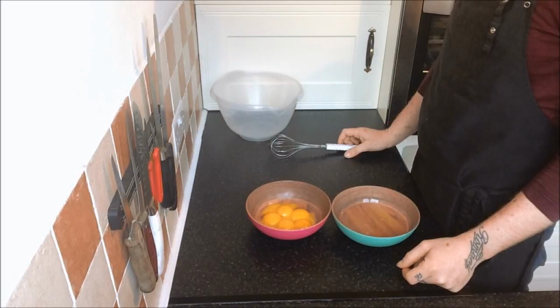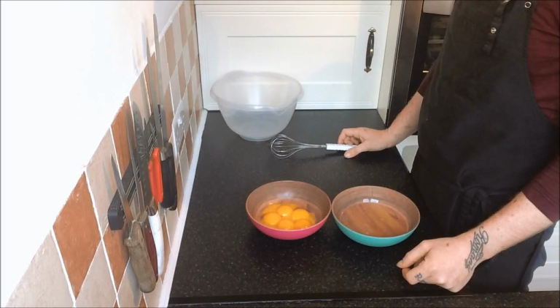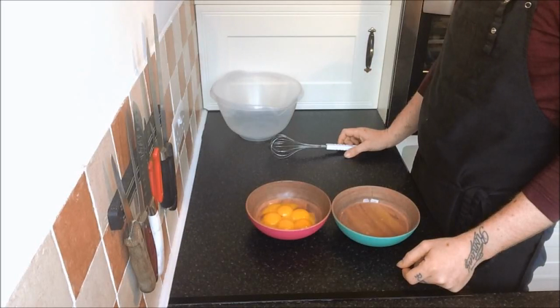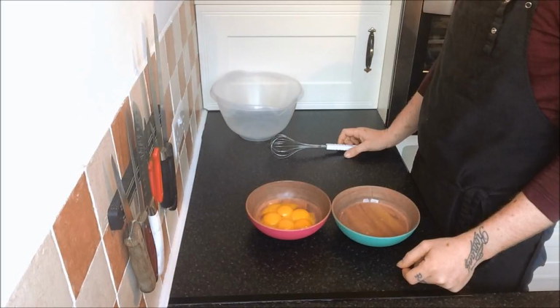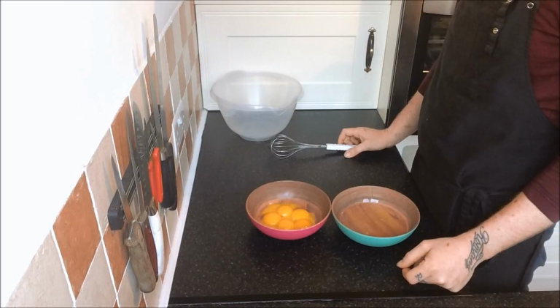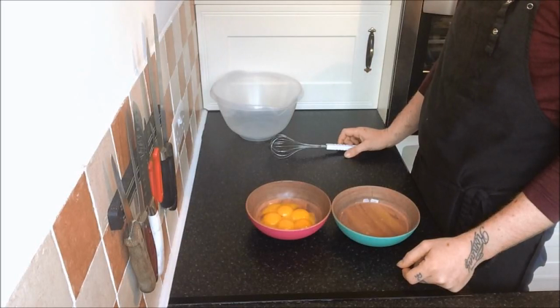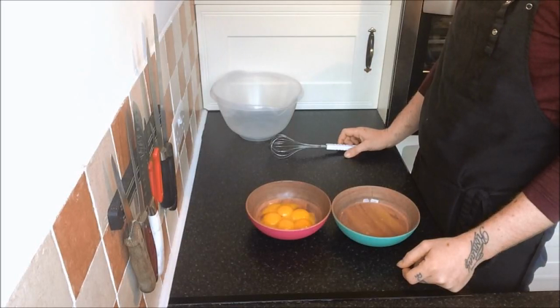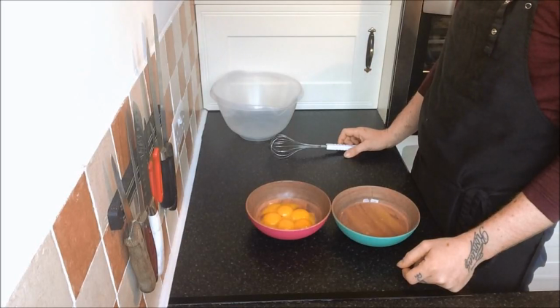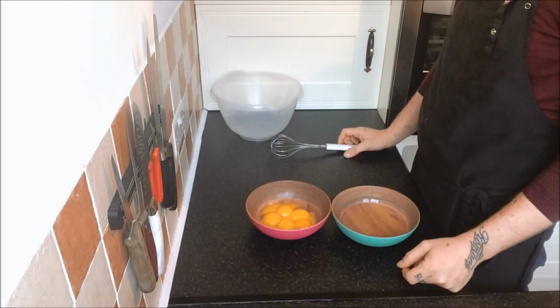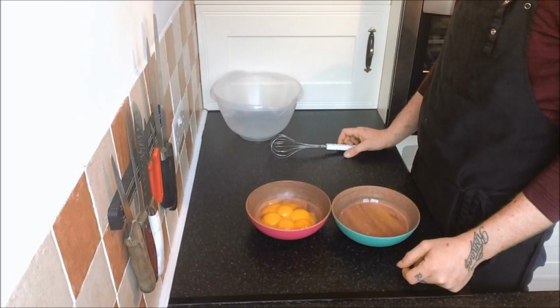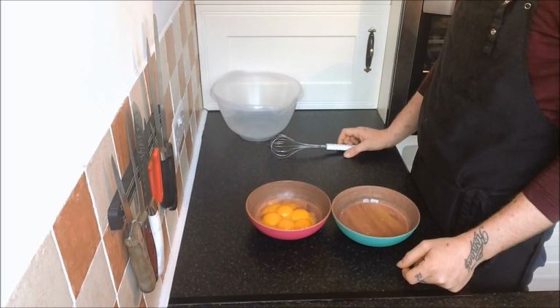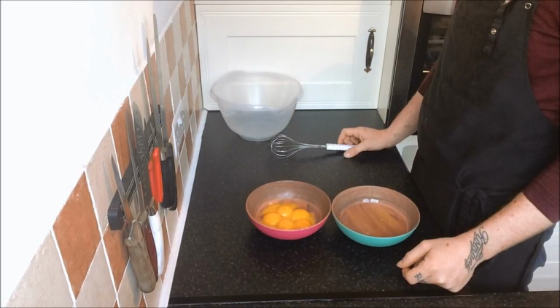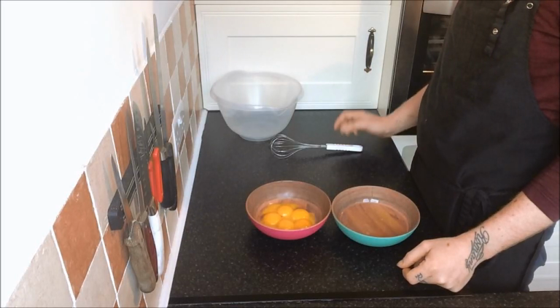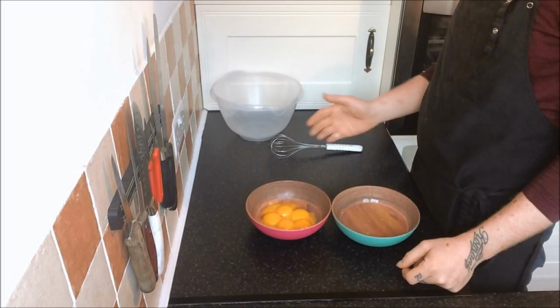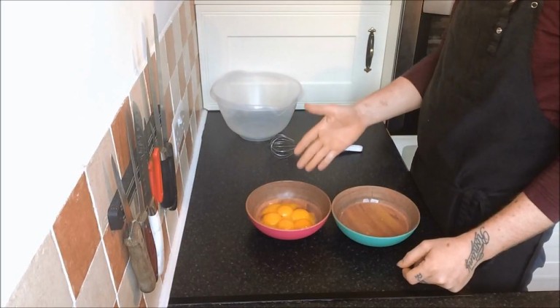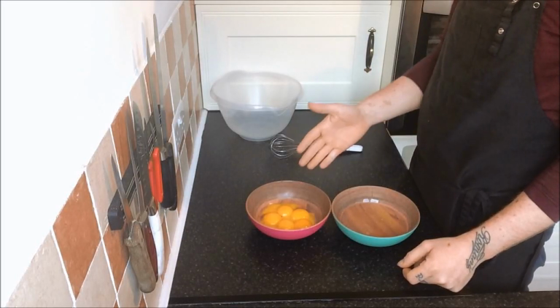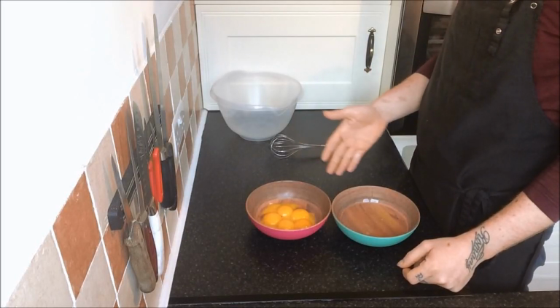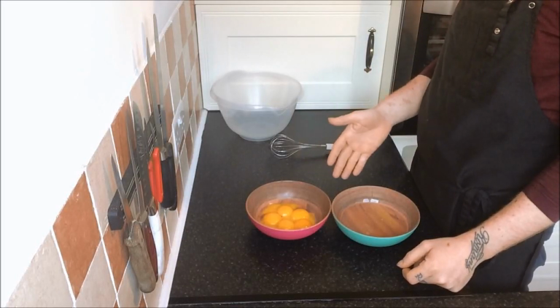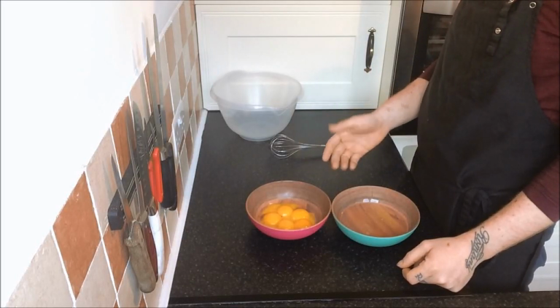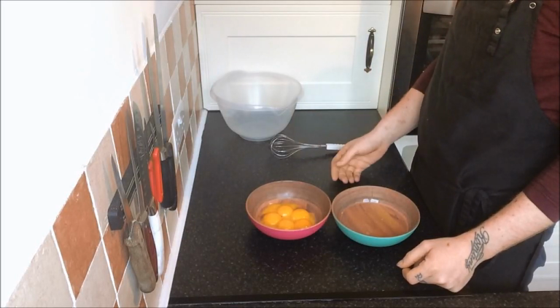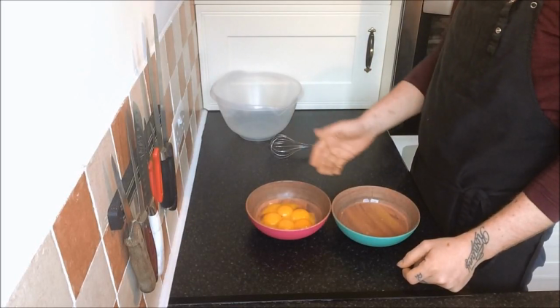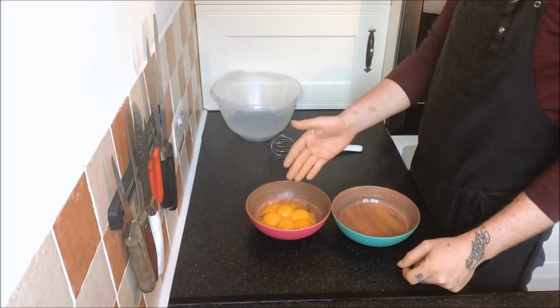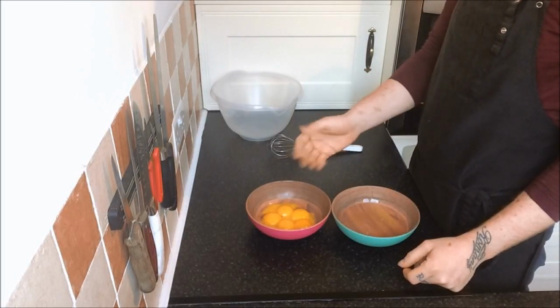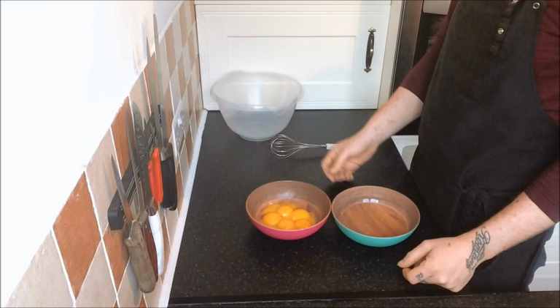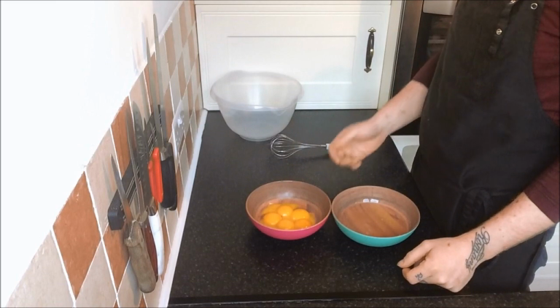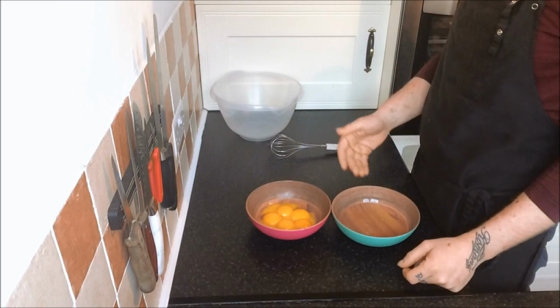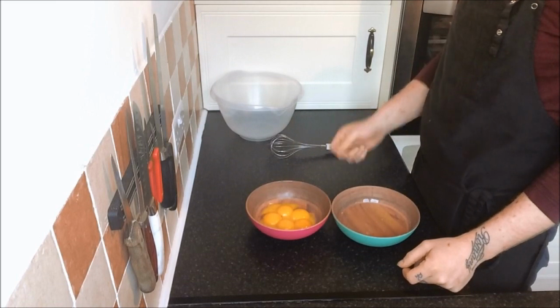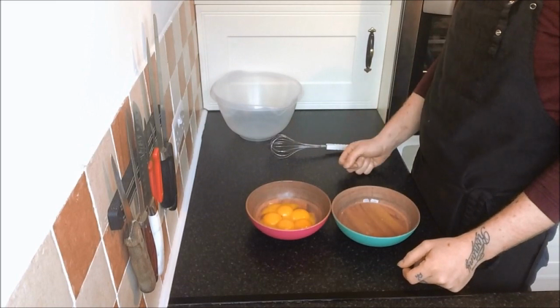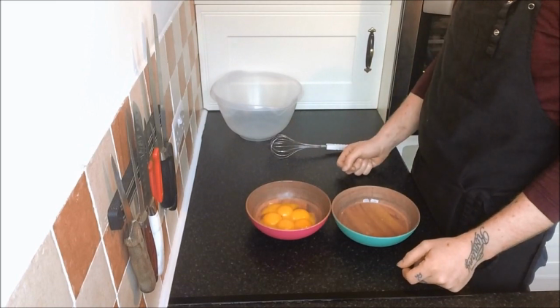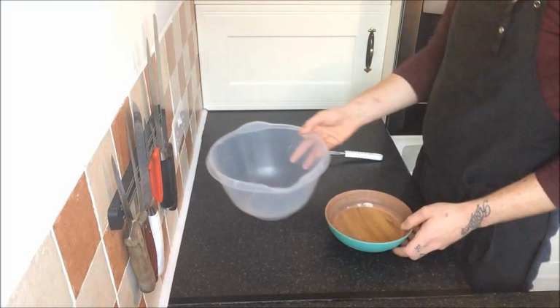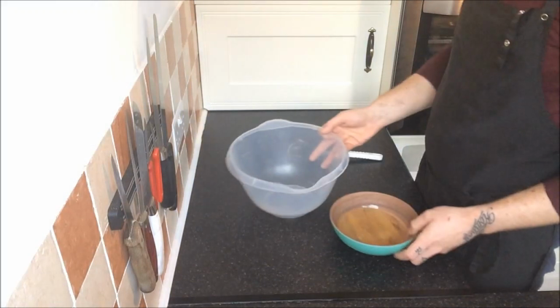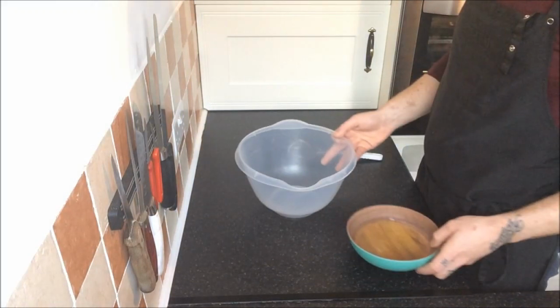Hi everybody, today we're making pancakes. We're going to start by separating 6 eggs — into one bowl the yolks, into the other the egg whites.